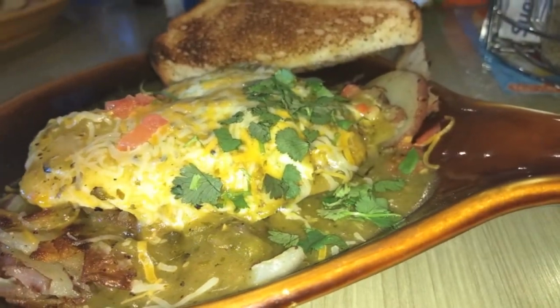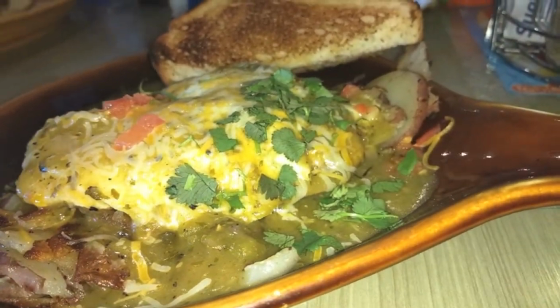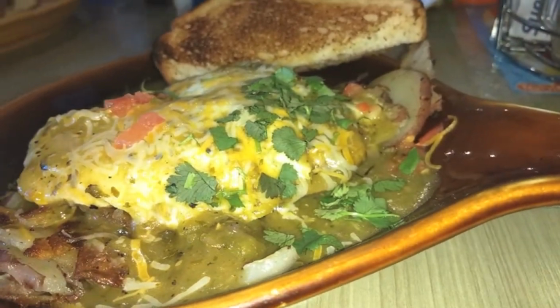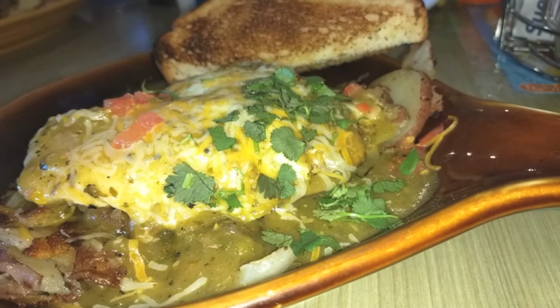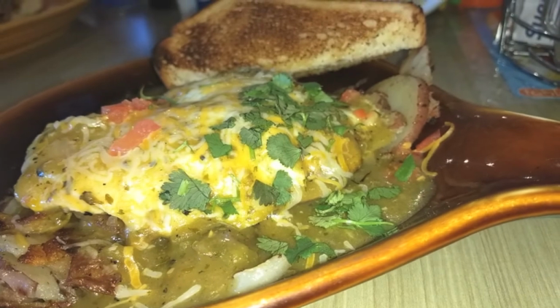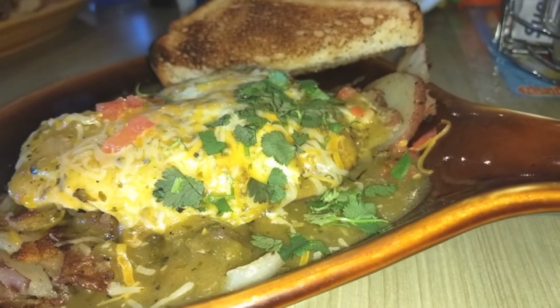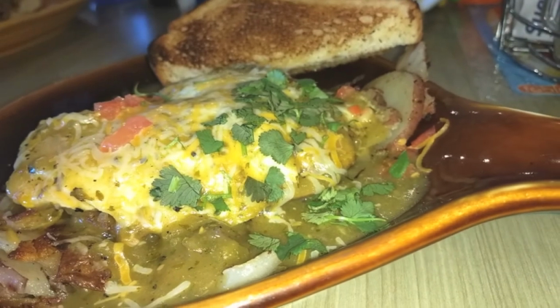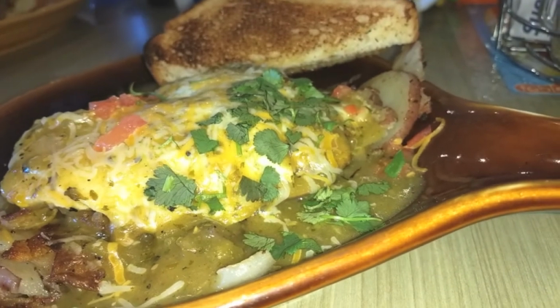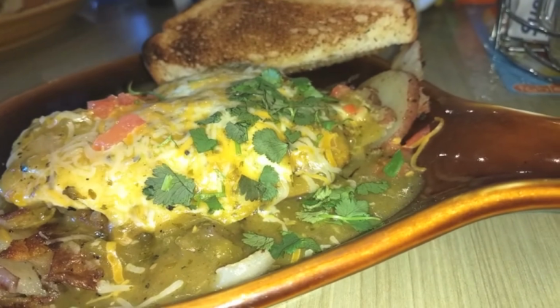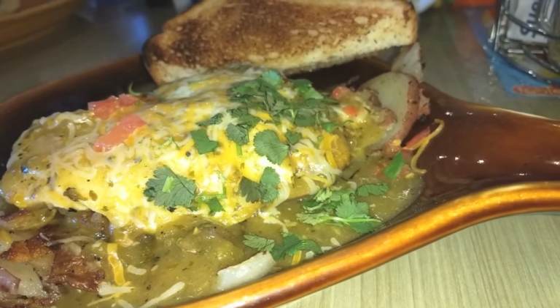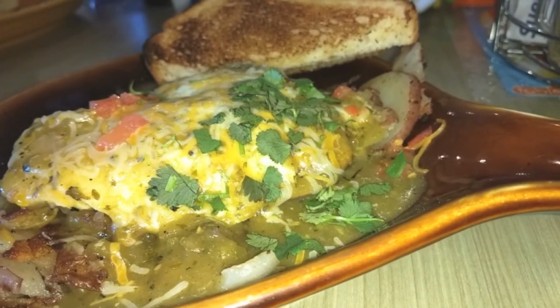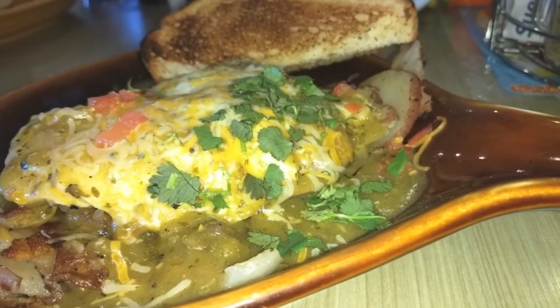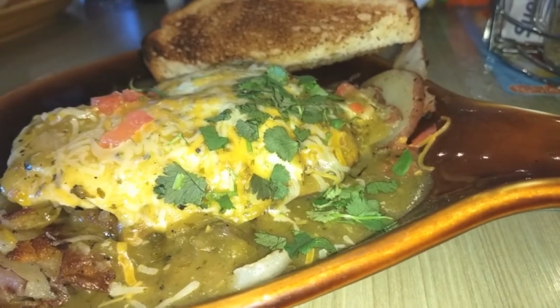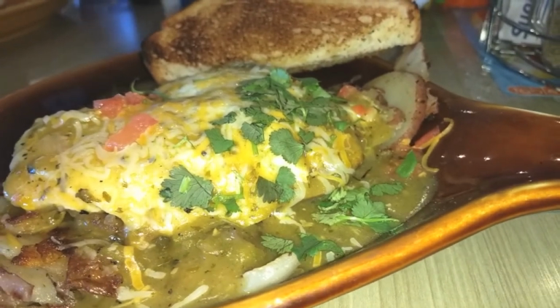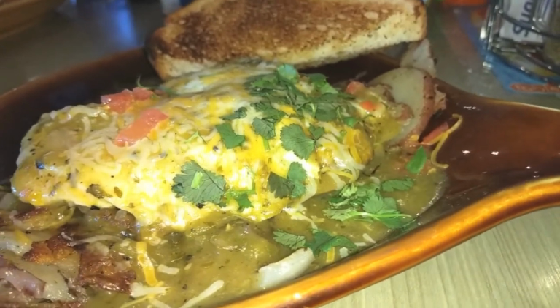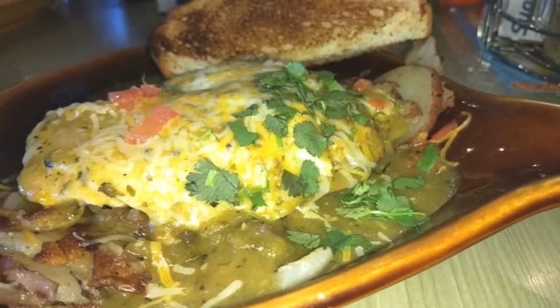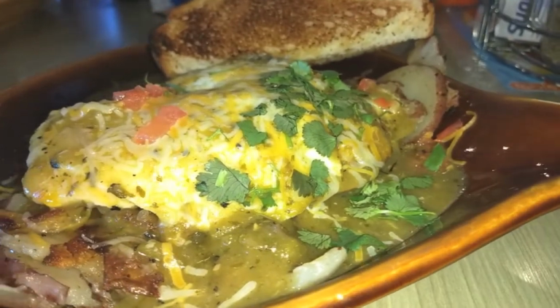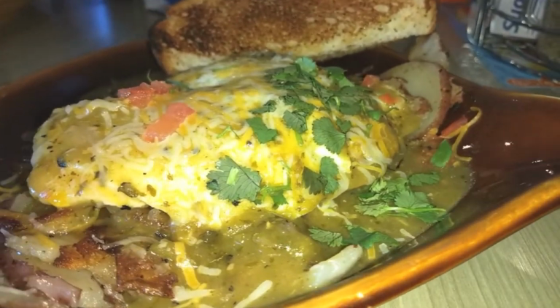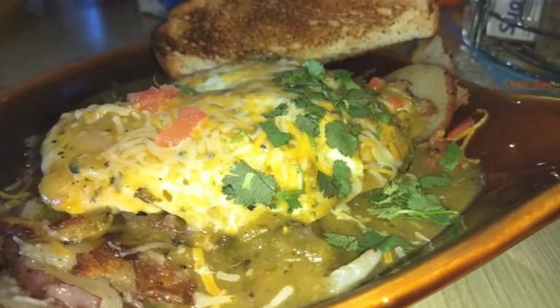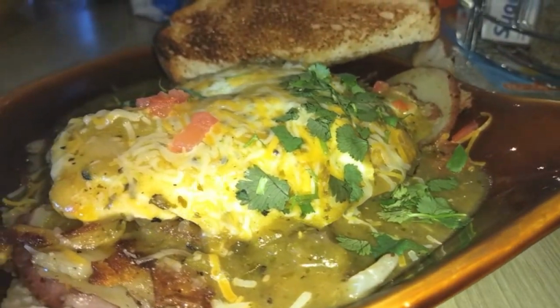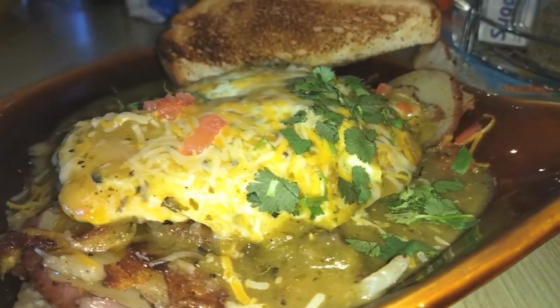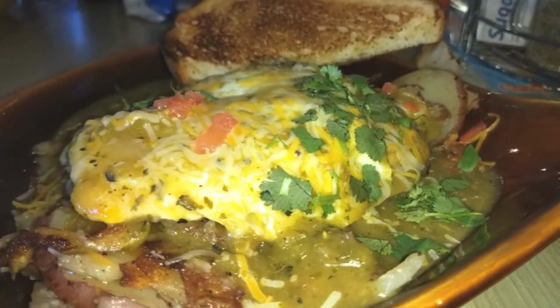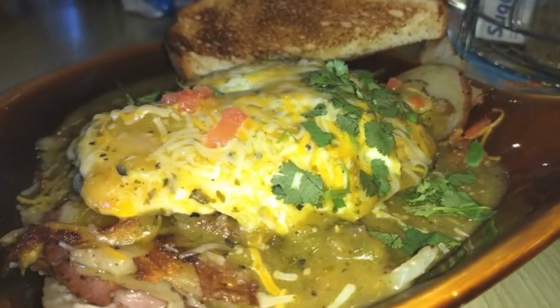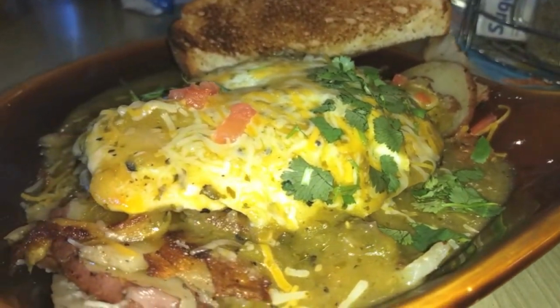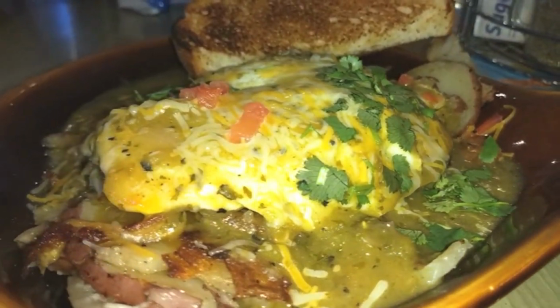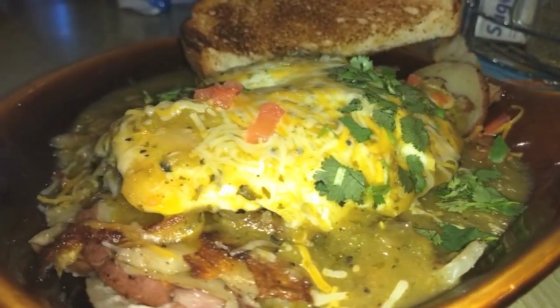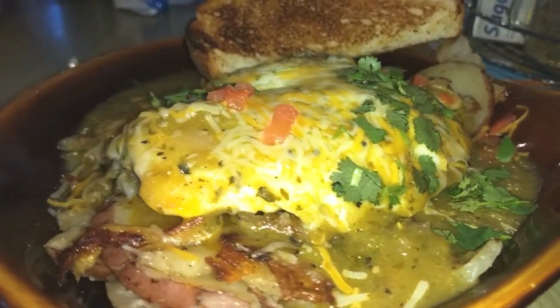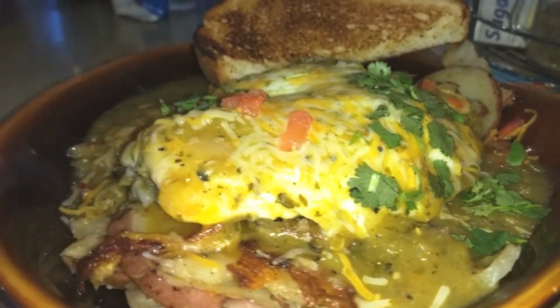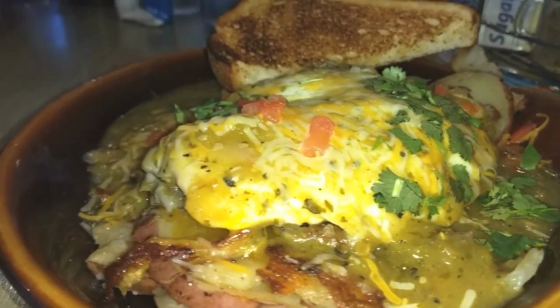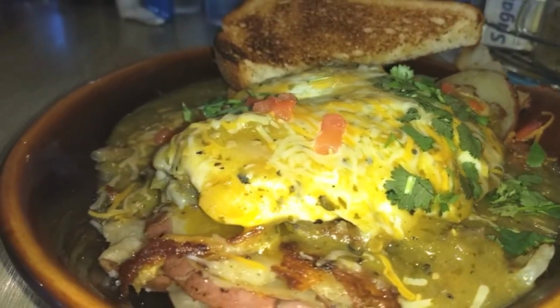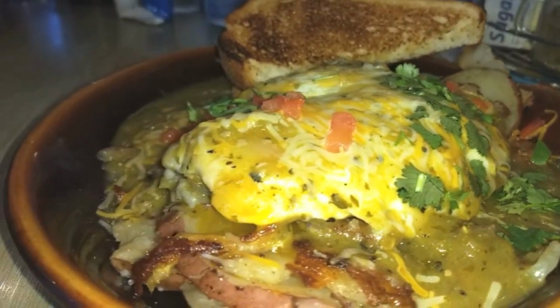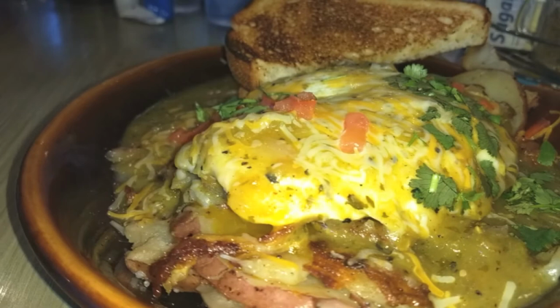After hearing that wonderful description and seeing this dish up close, I can't wait to sink my fork into this one.